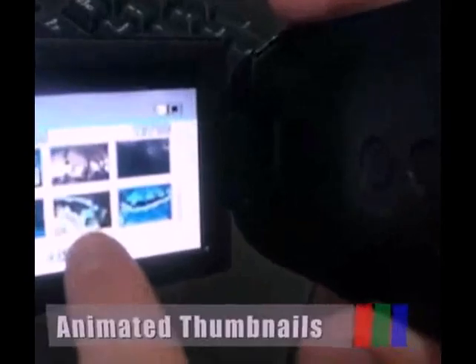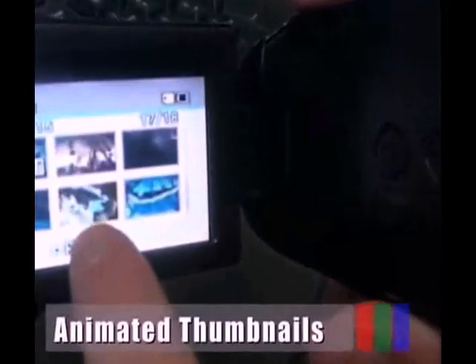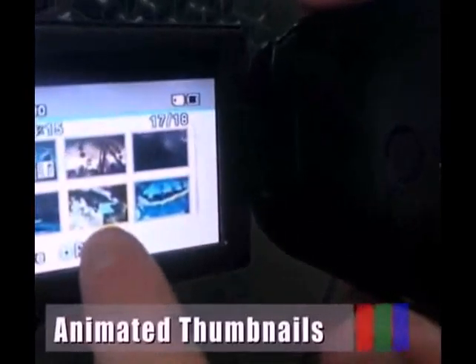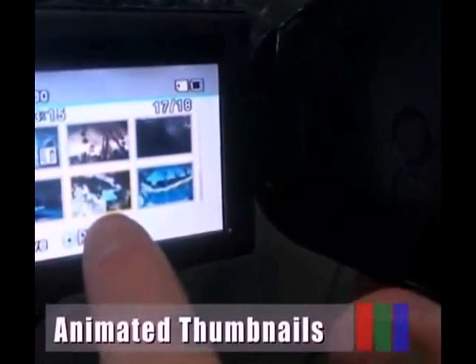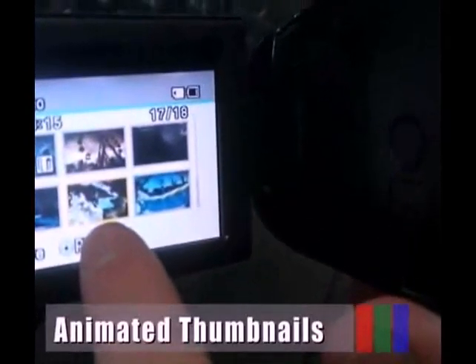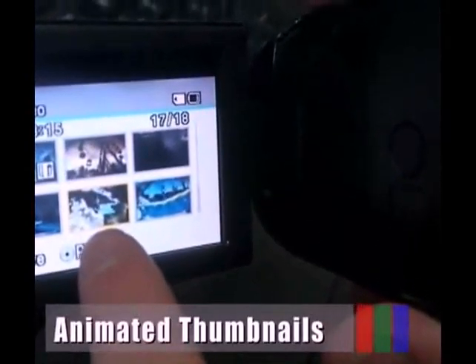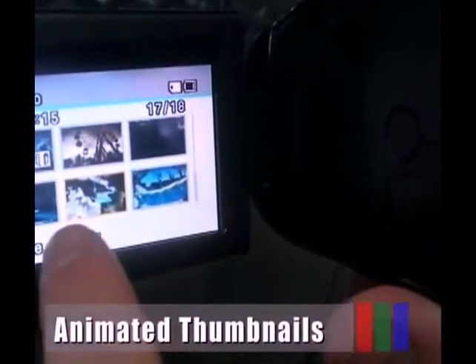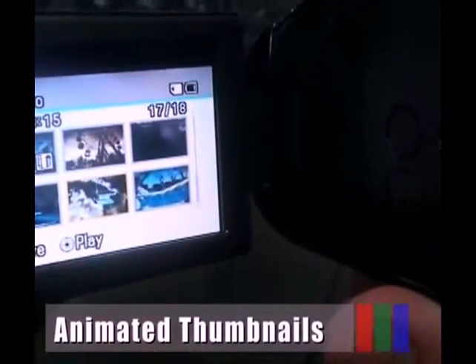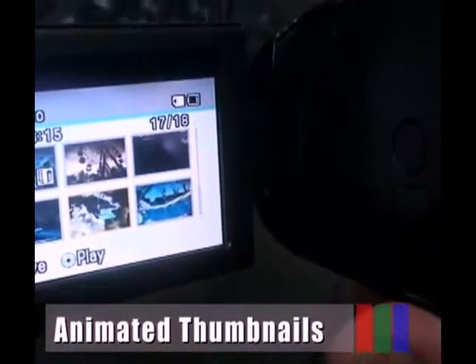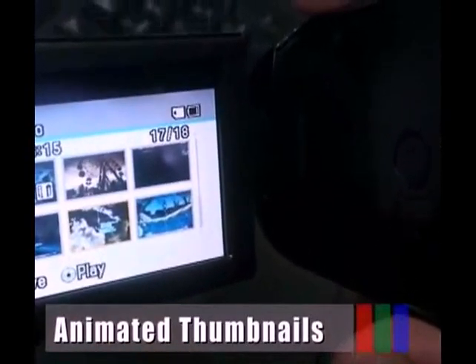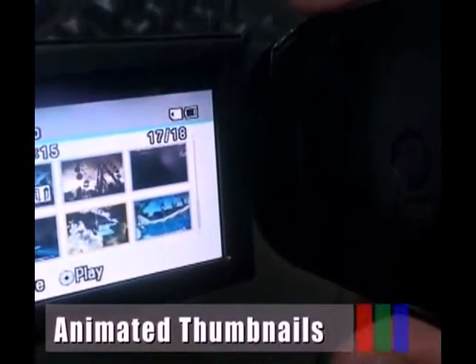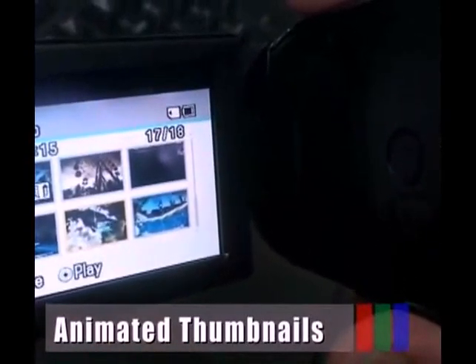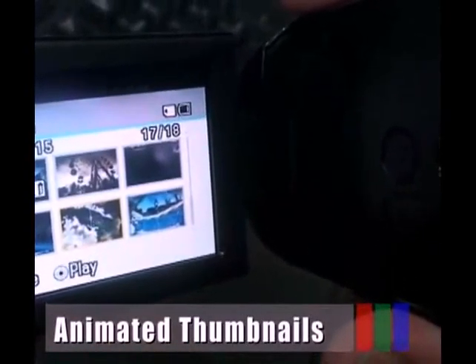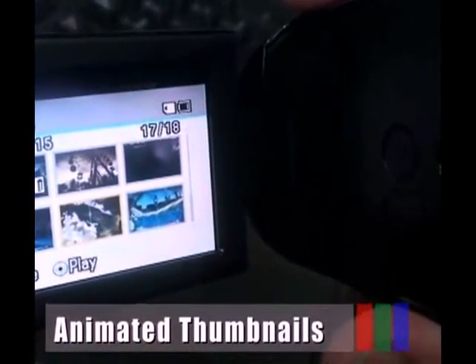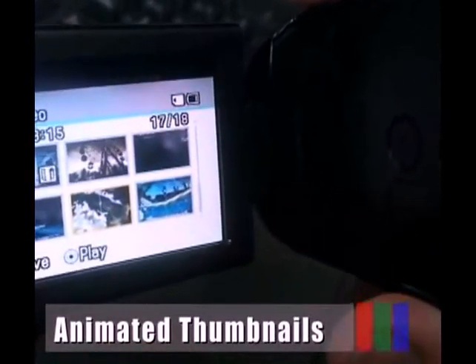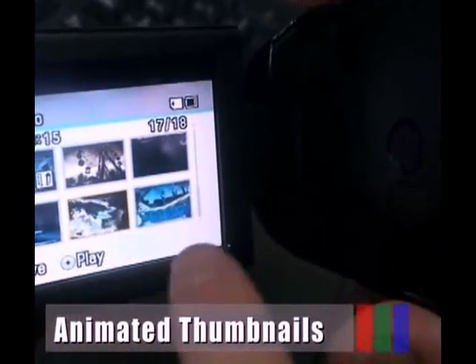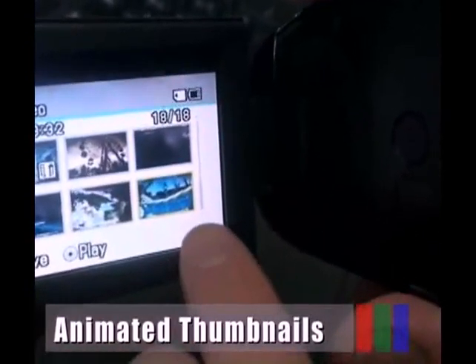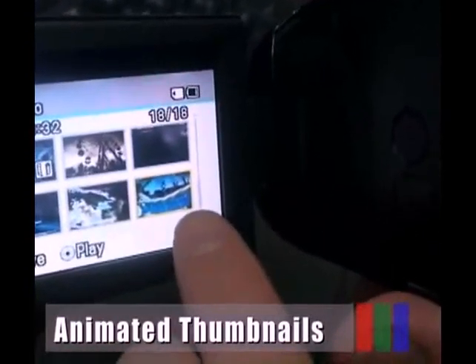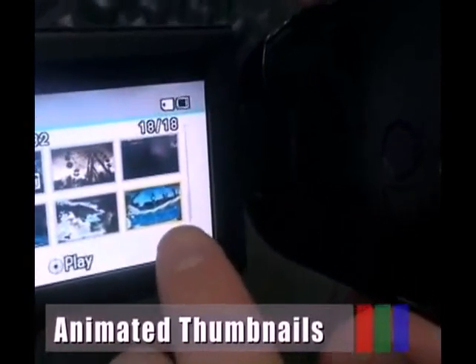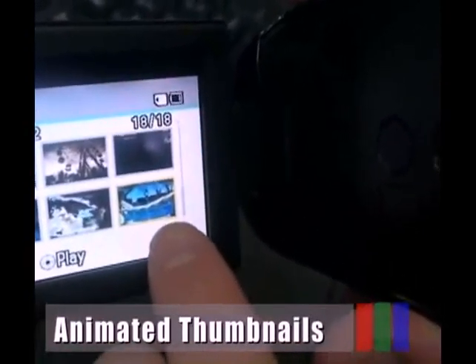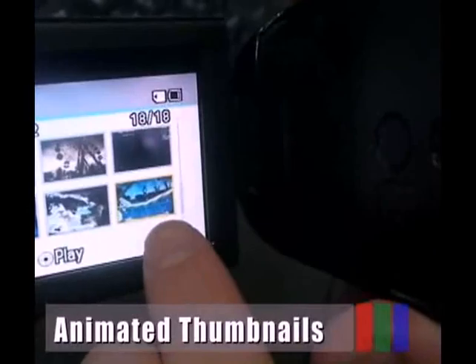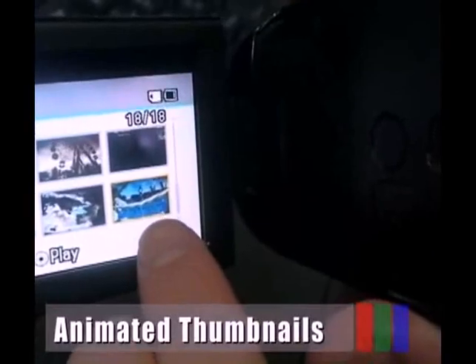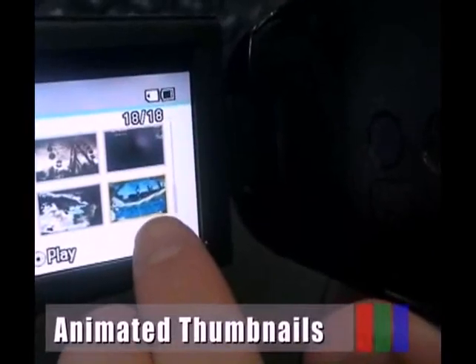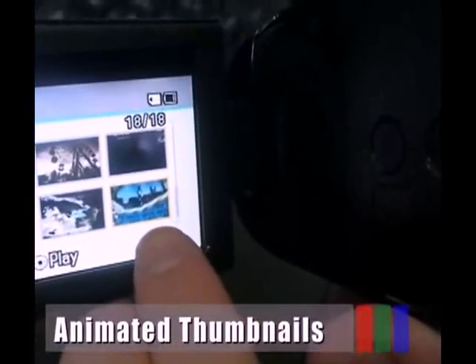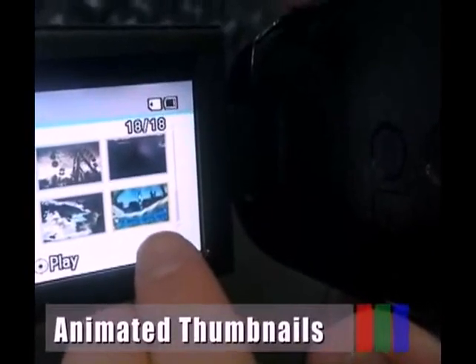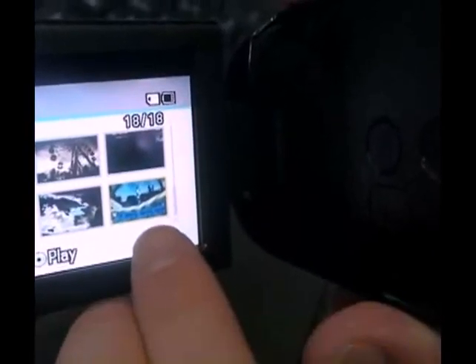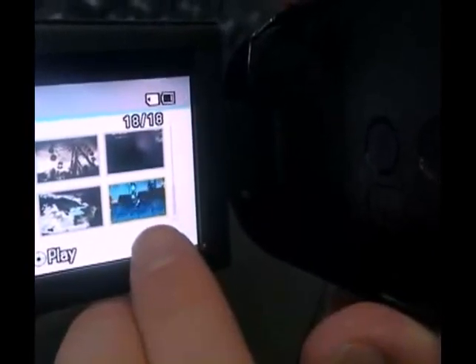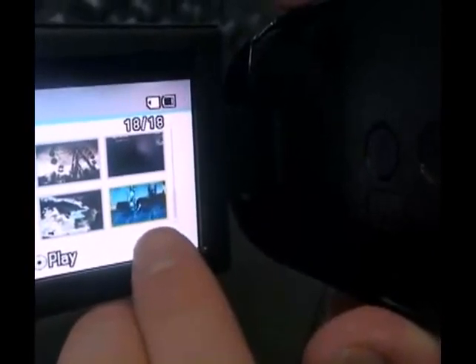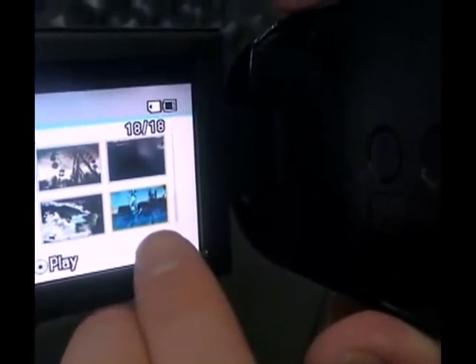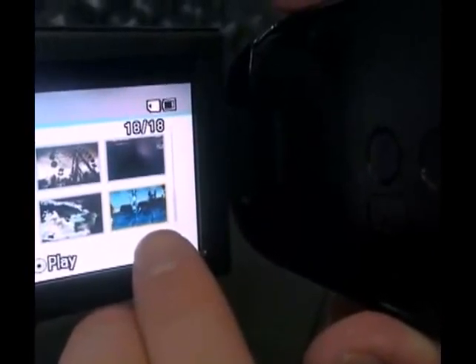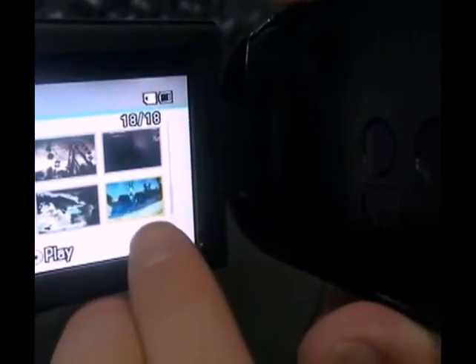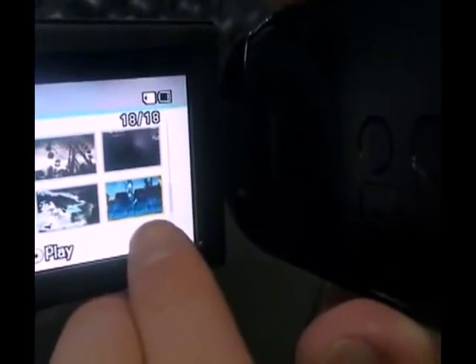With animated thumbnails, the files are automatically played by selecting the thumbnail index. This way you can quickly and conveniently find the video clip you want.